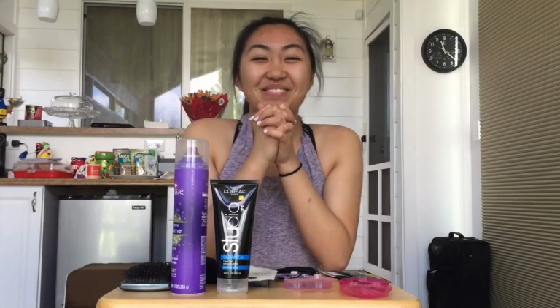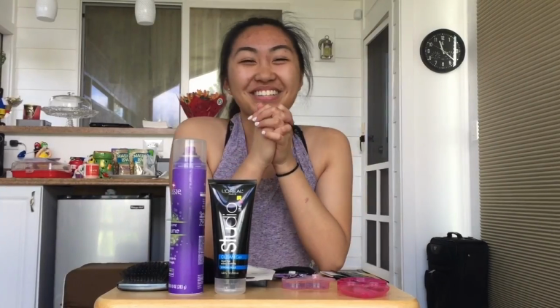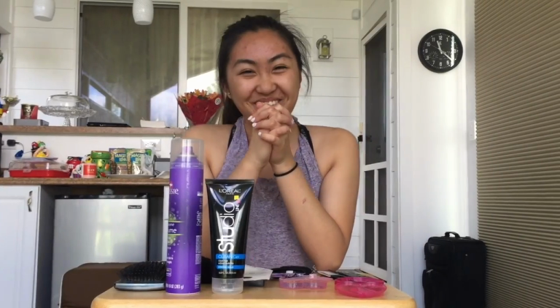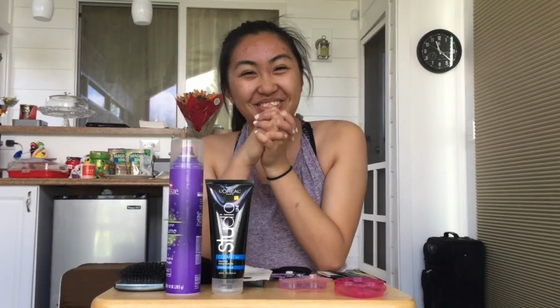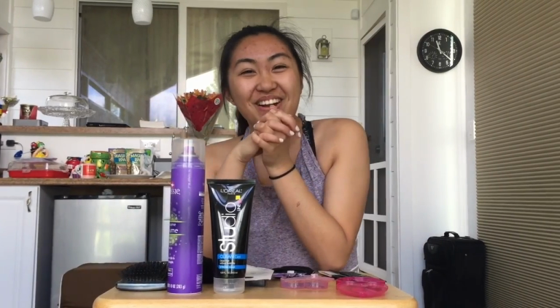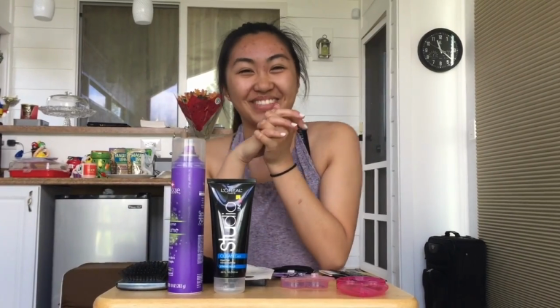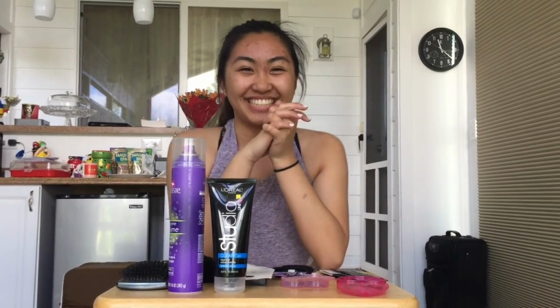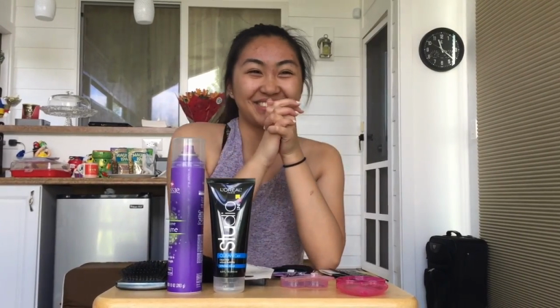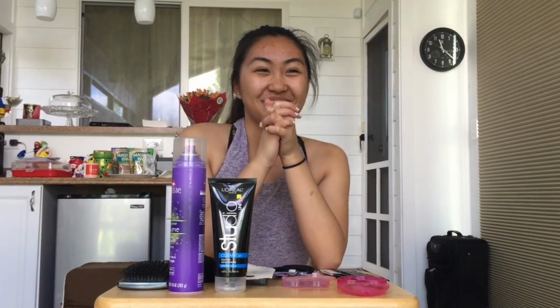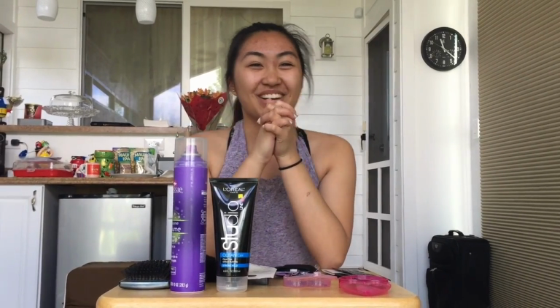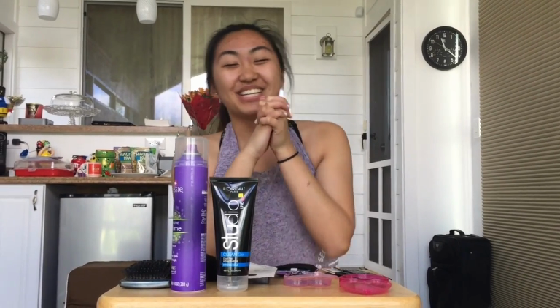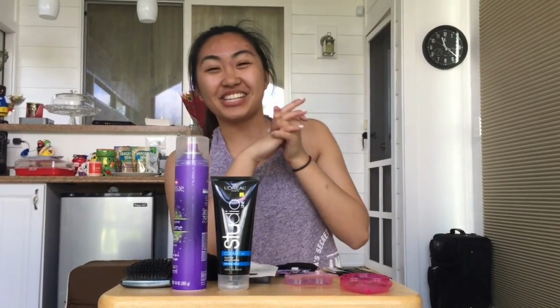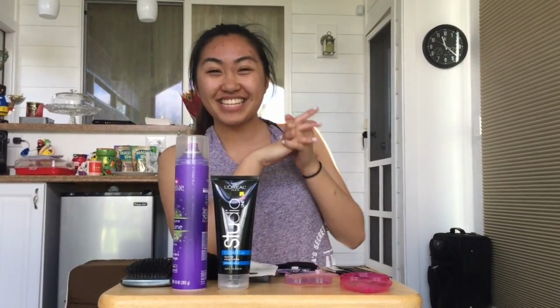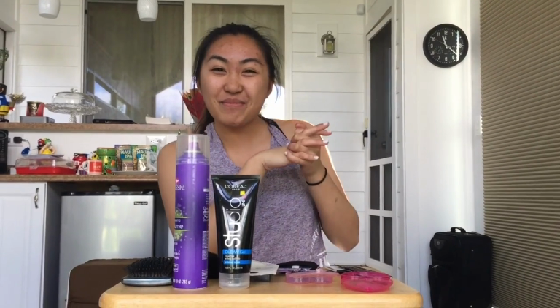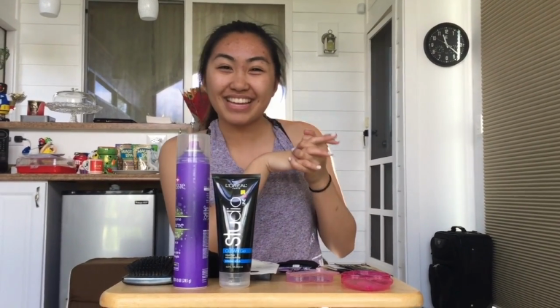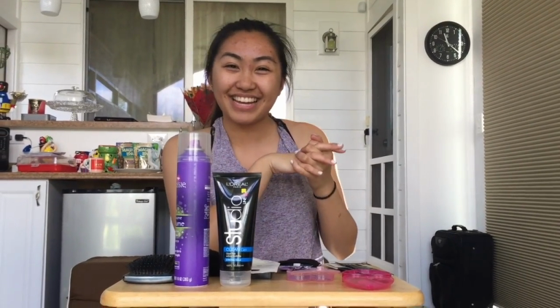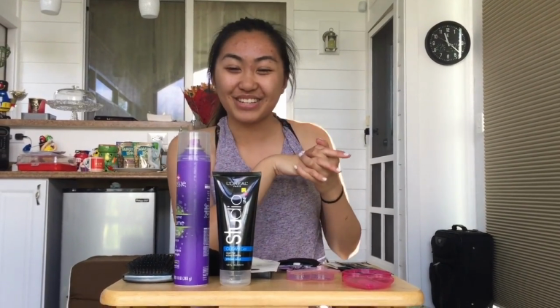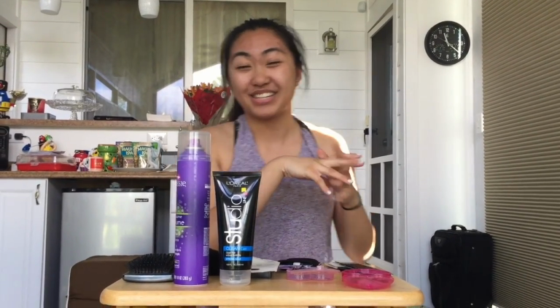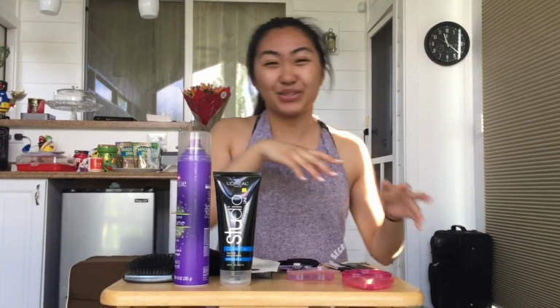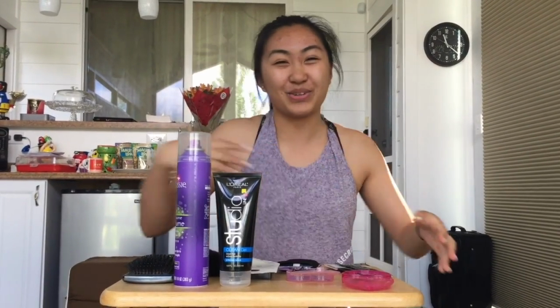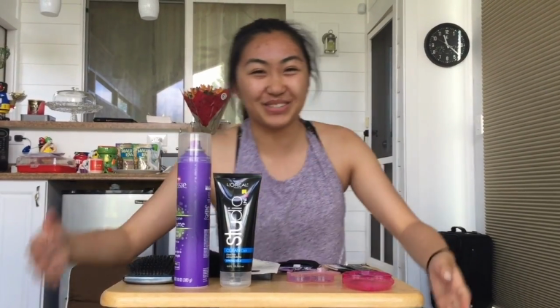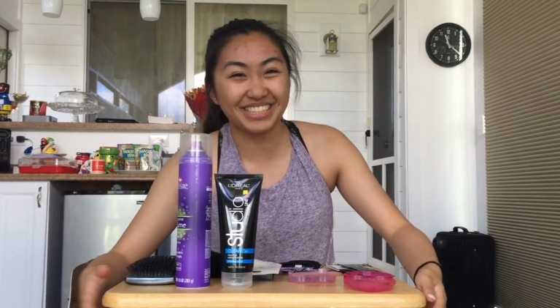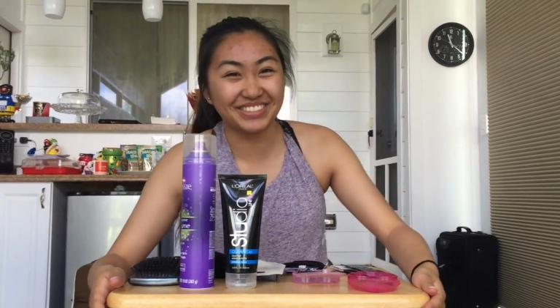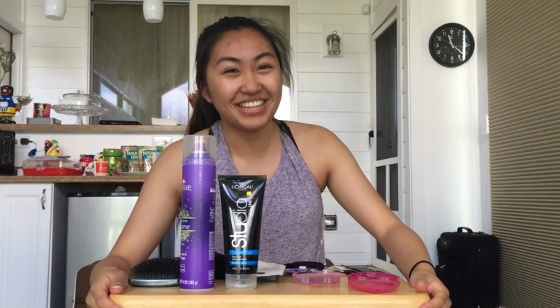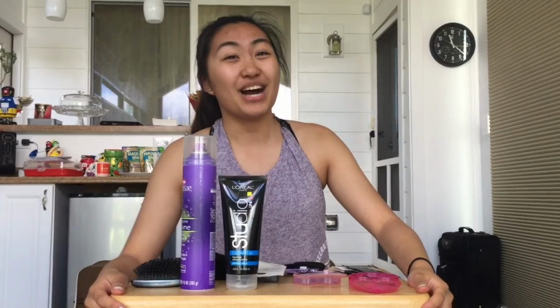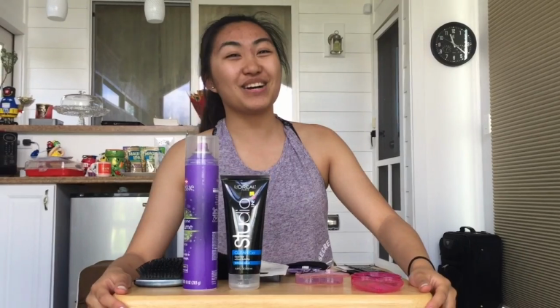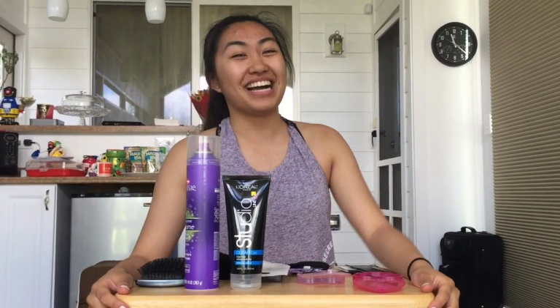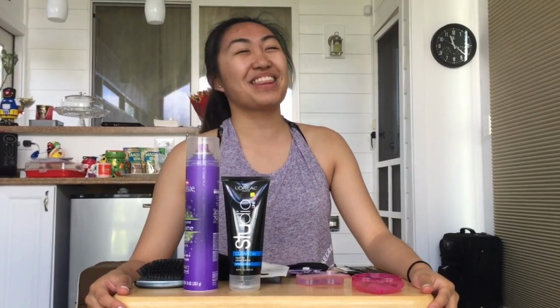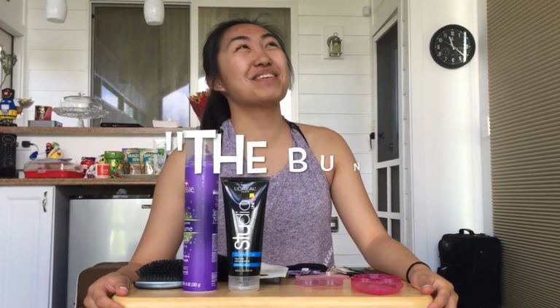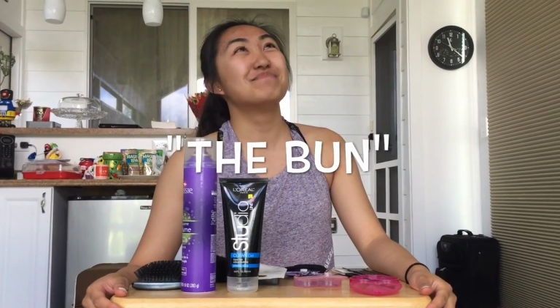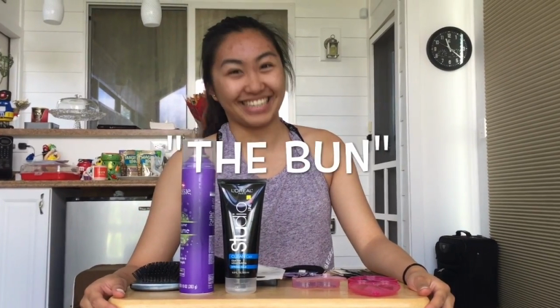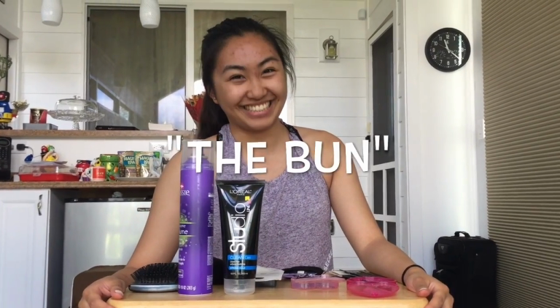Welcome to our GTMA hair tutorial video of the bun.